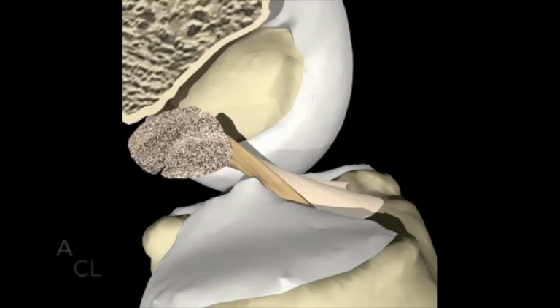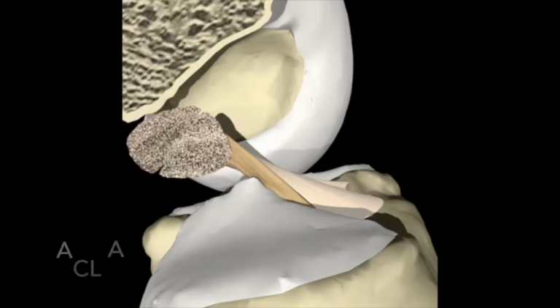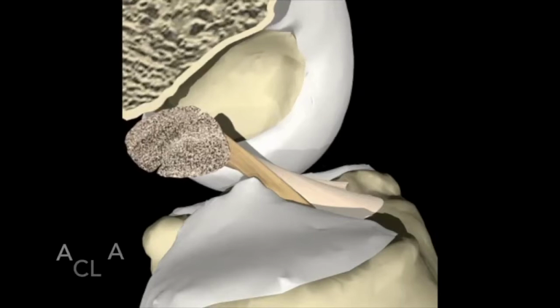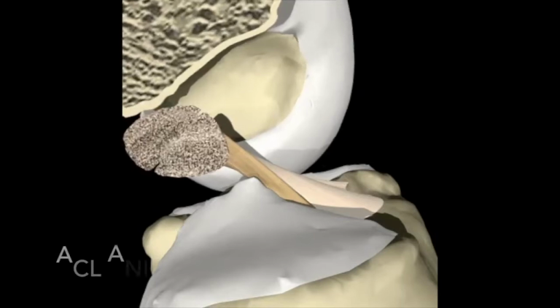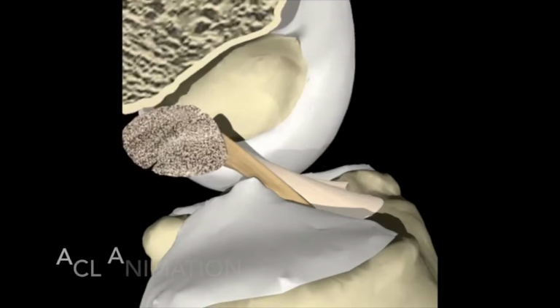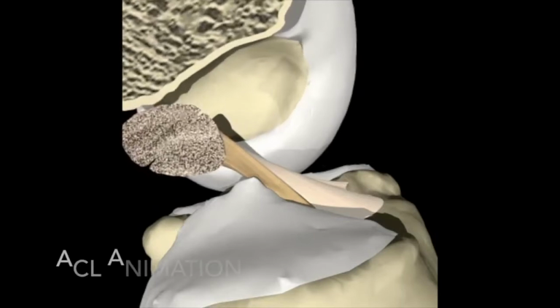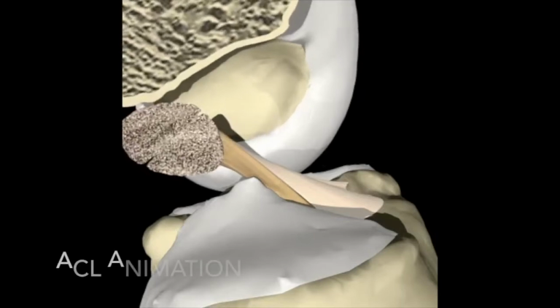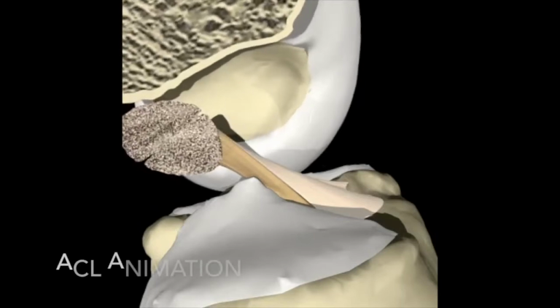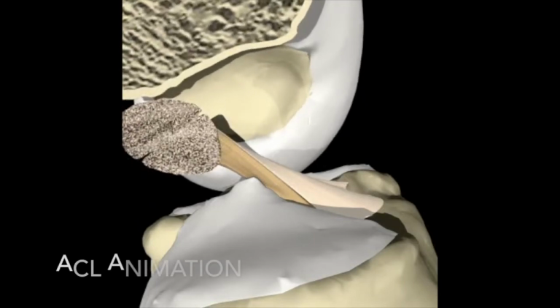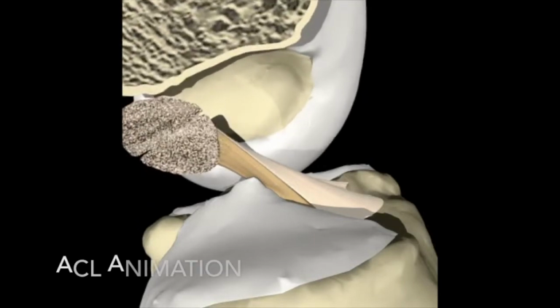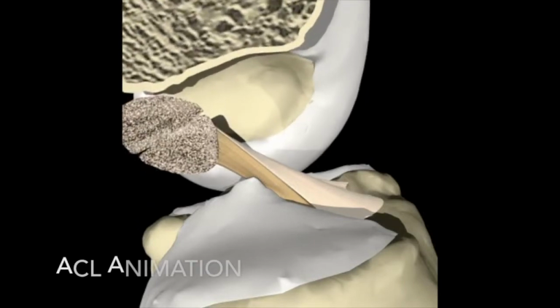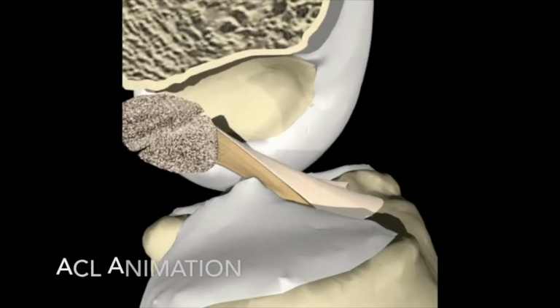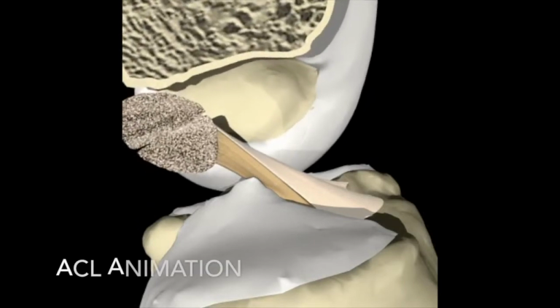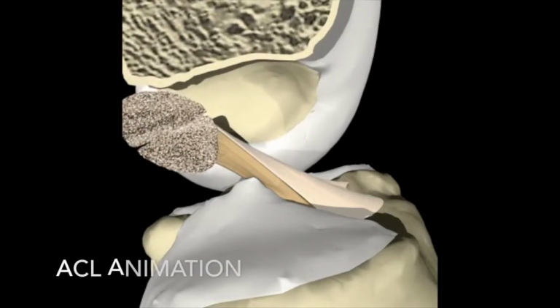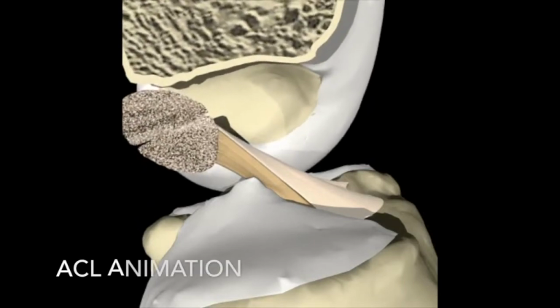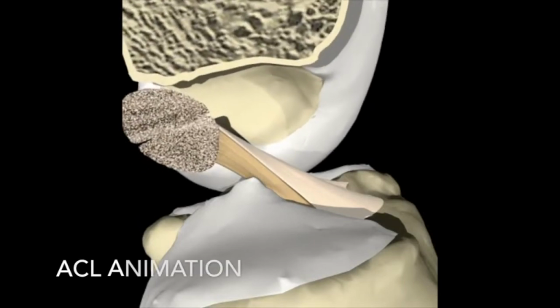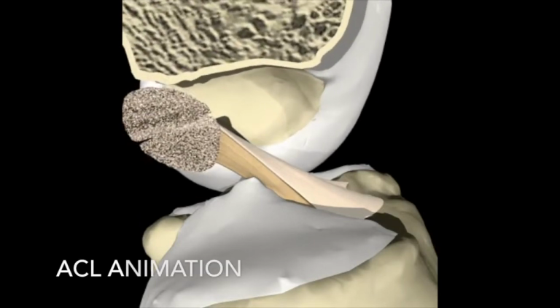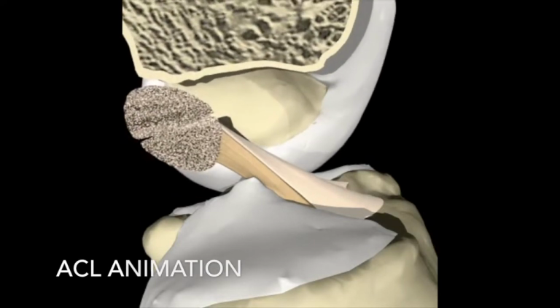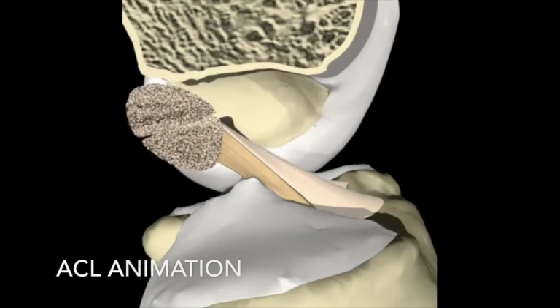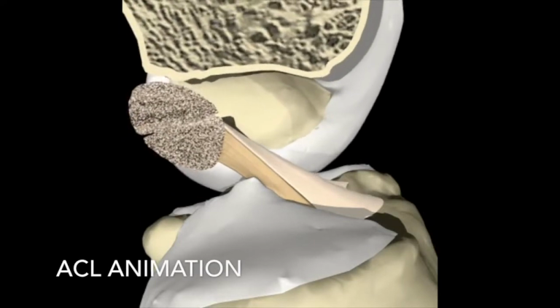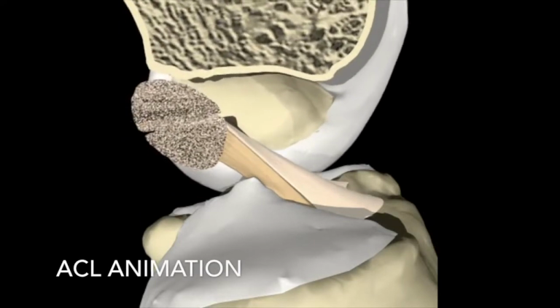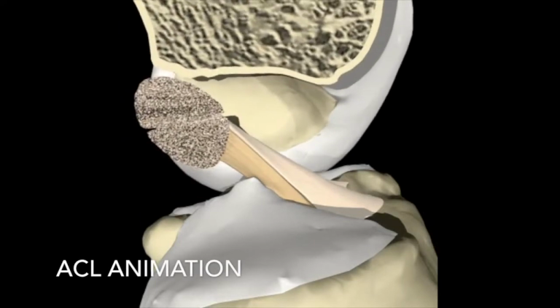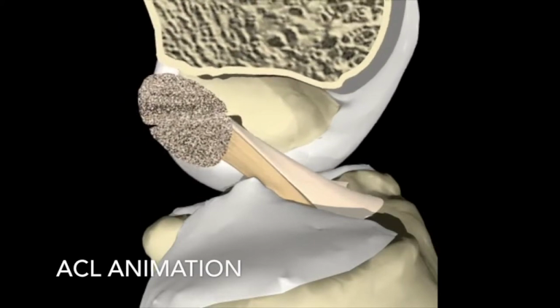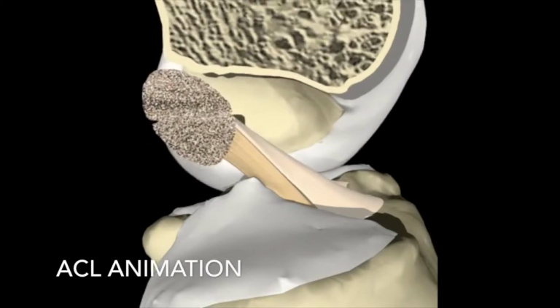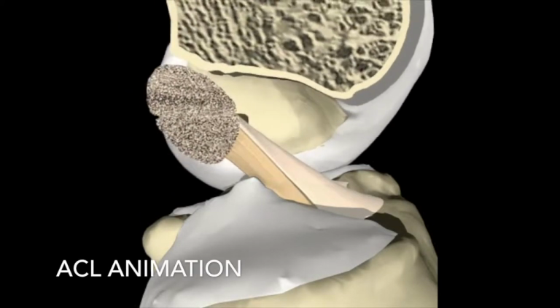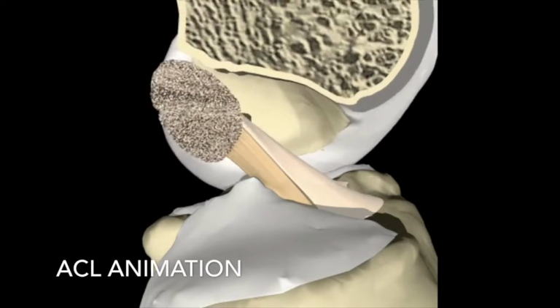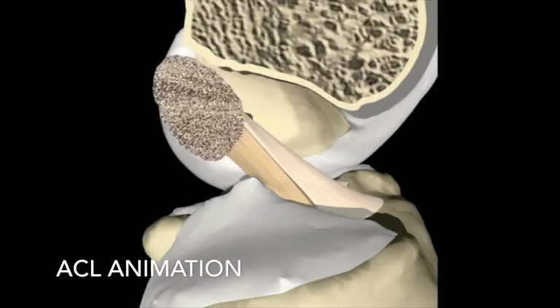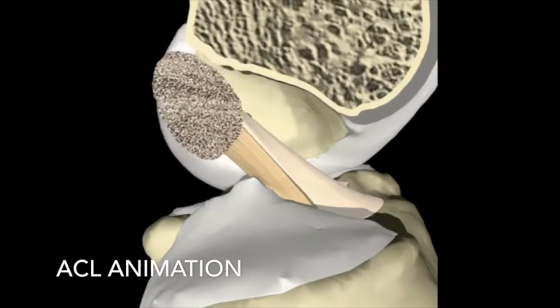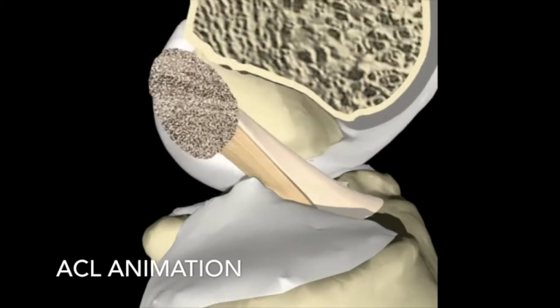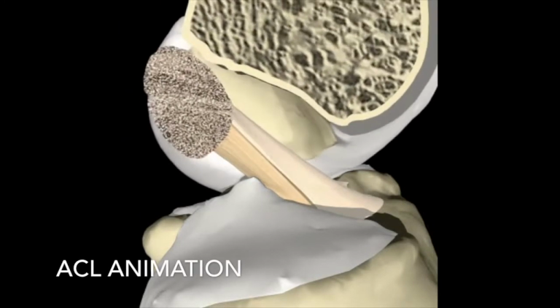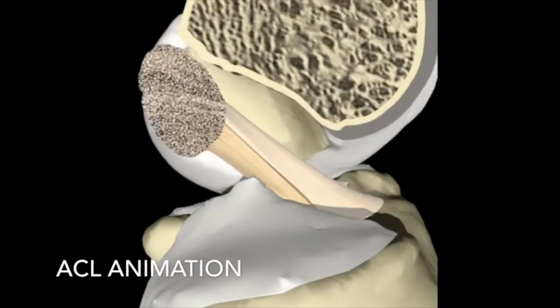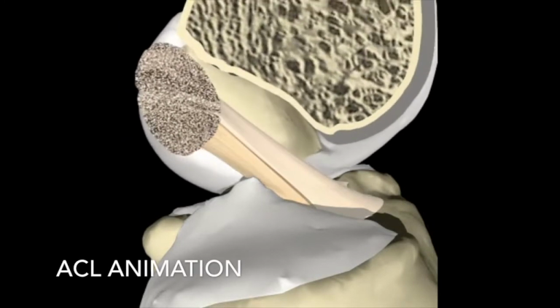This is Dr. Clayton Lane. I wanted to show my patients what their ACL reconstruction looks like at six months.